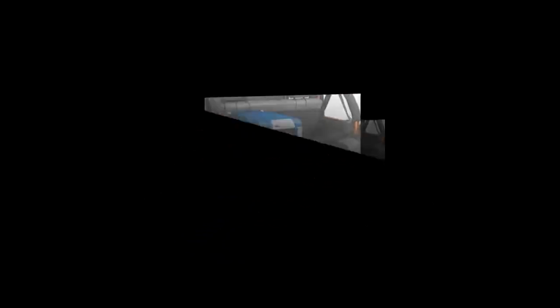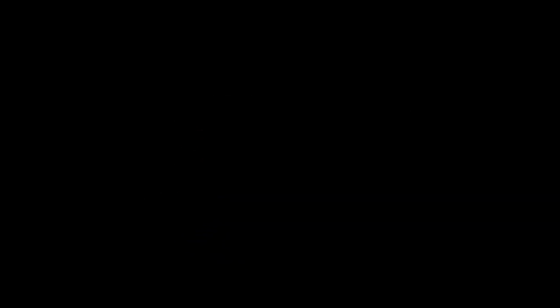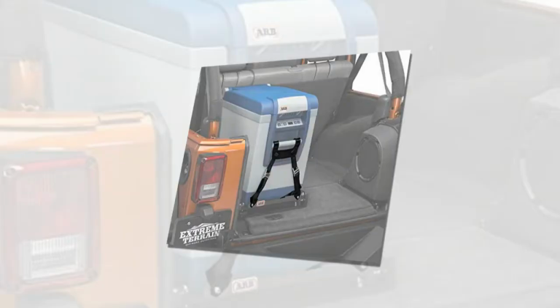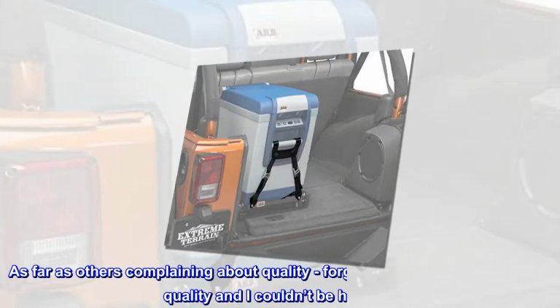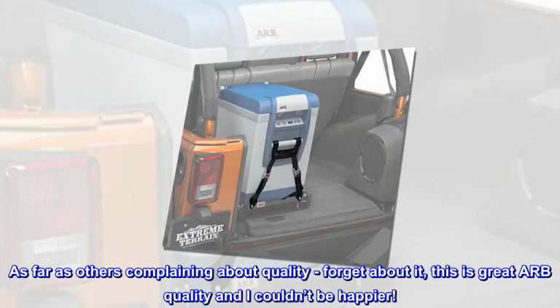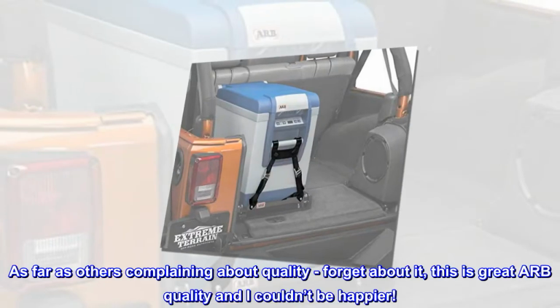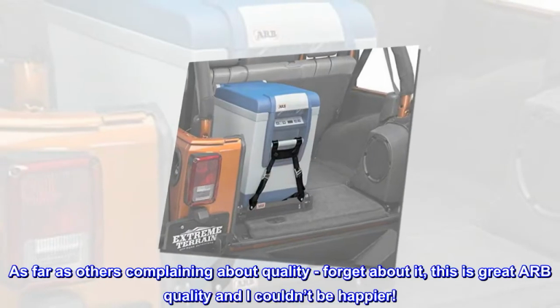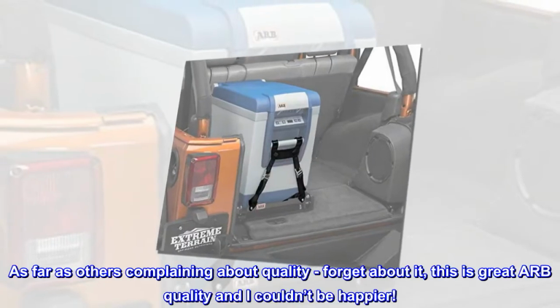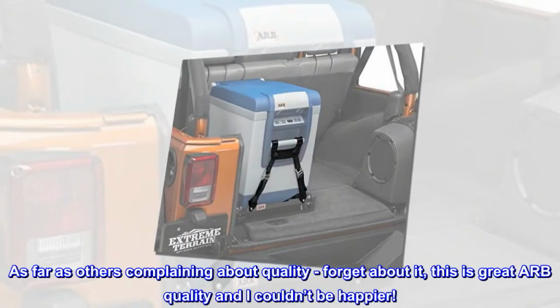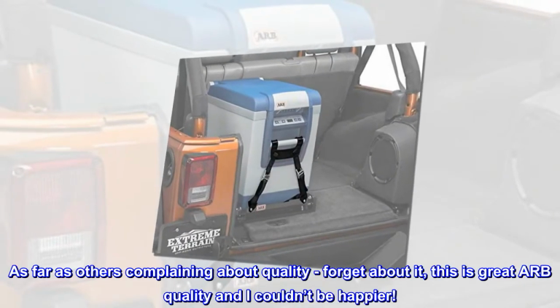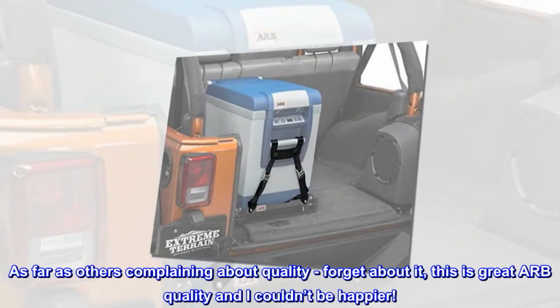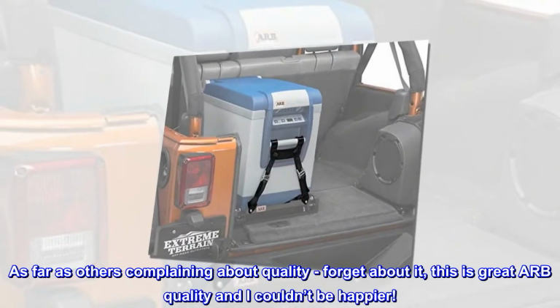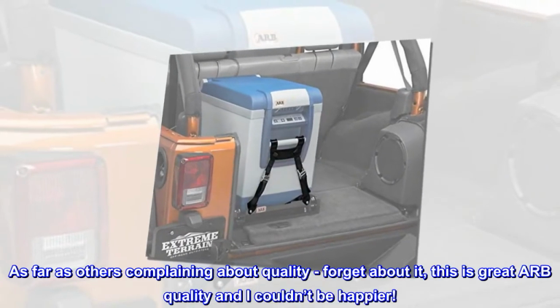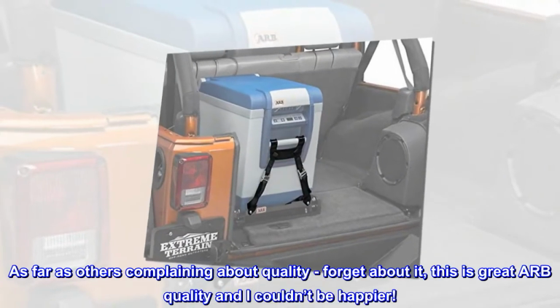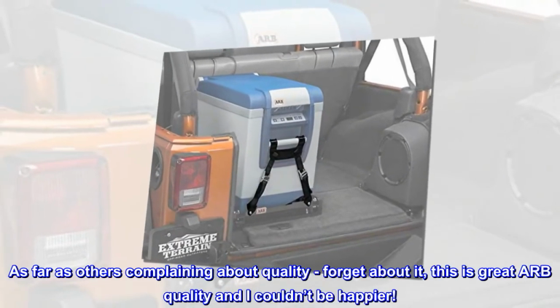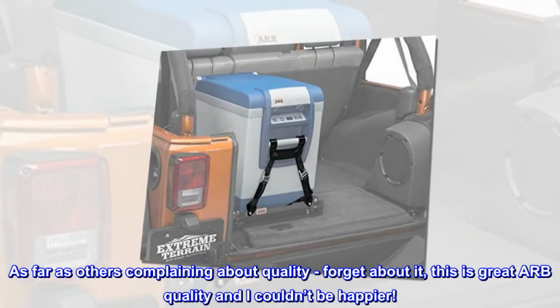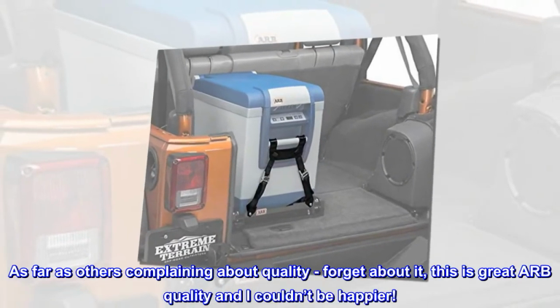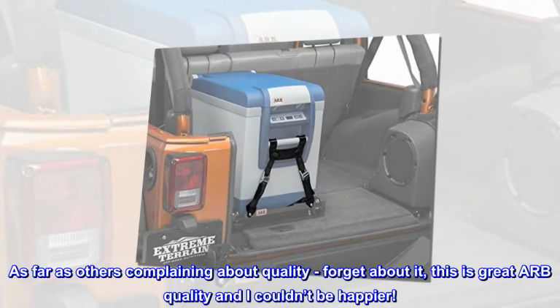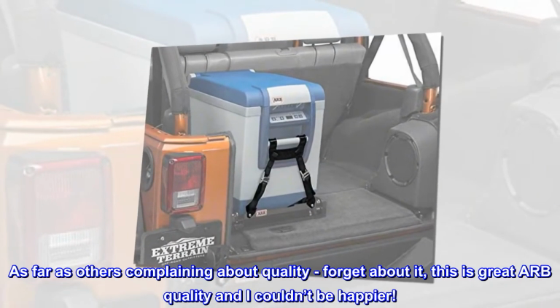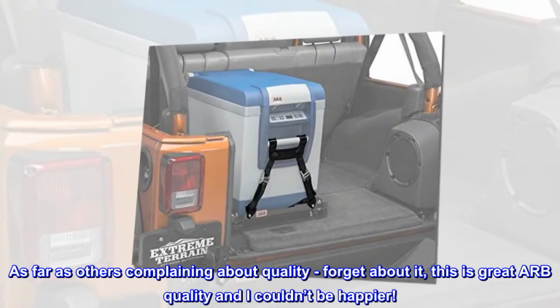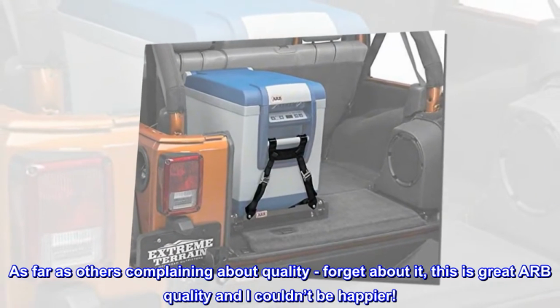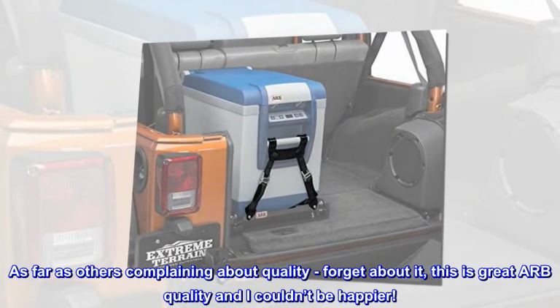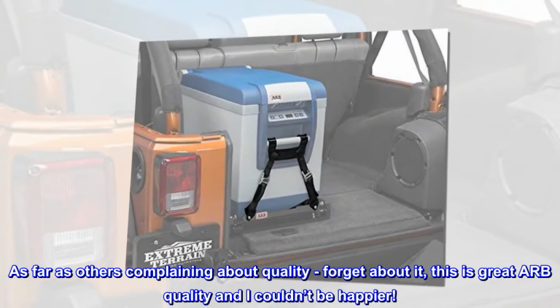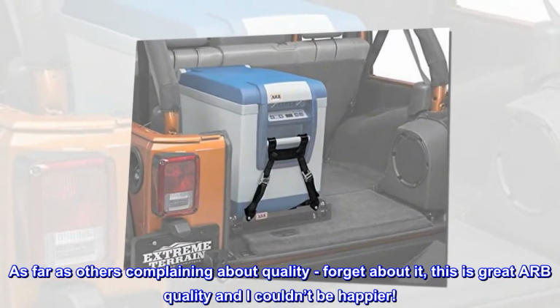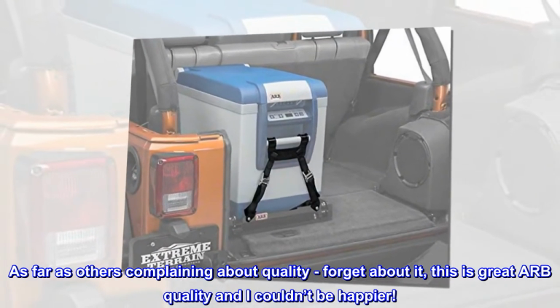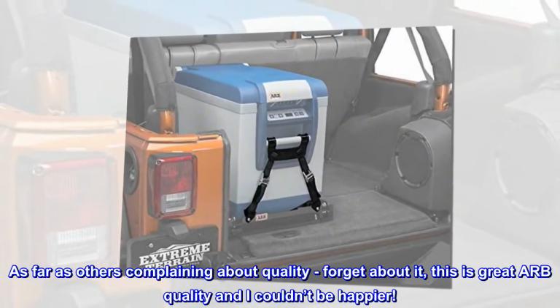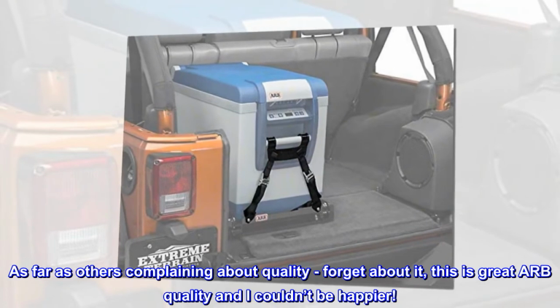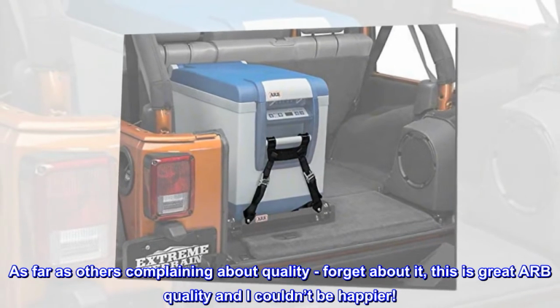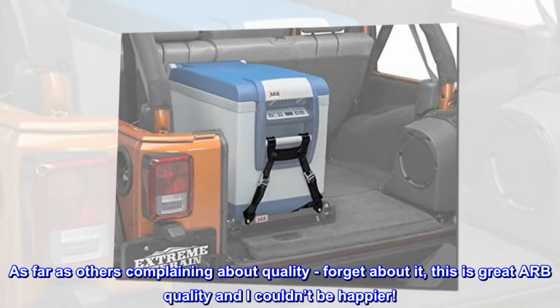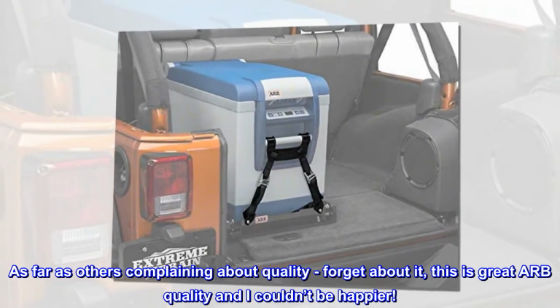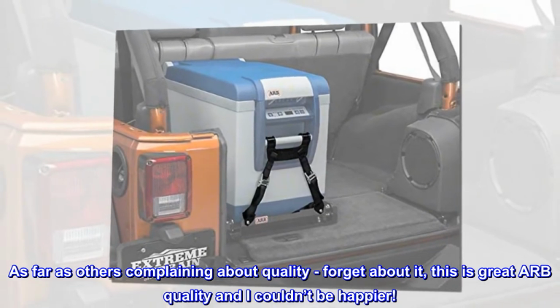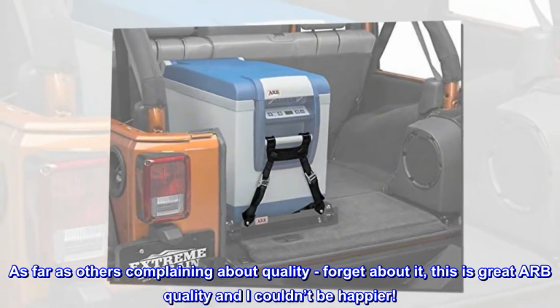As far as others complaining about quality — forget about it. This is great ARB quality and I couldn't be happier.